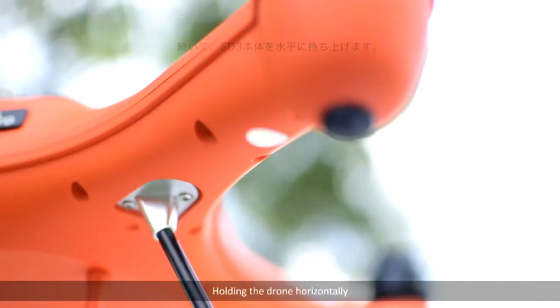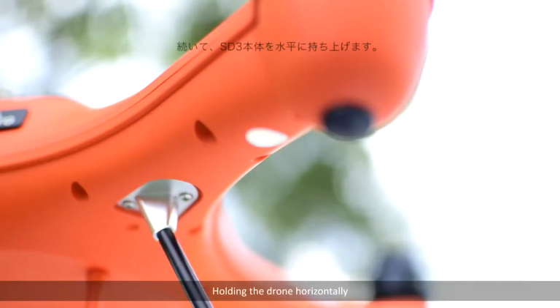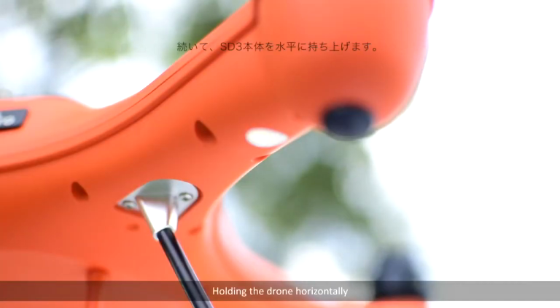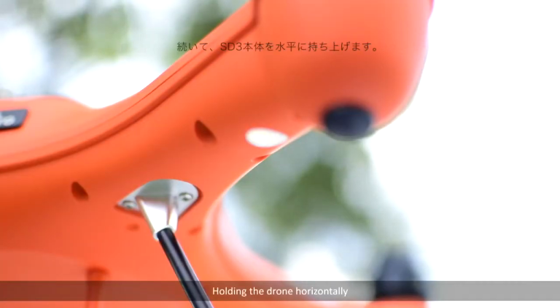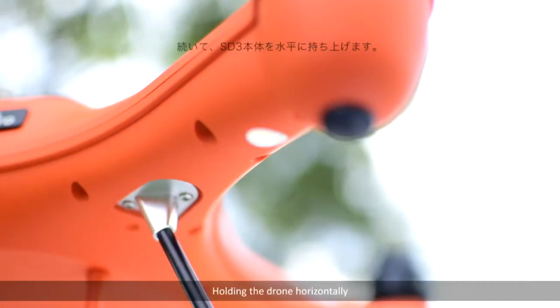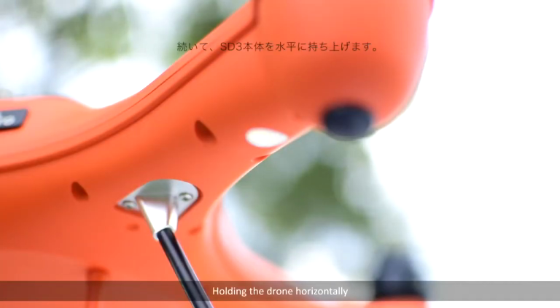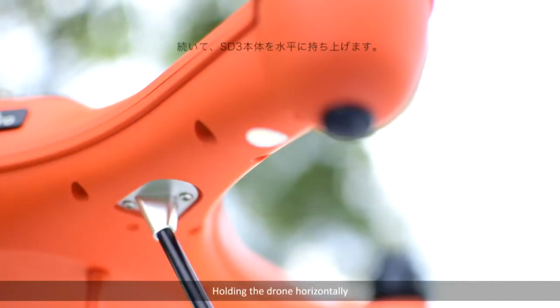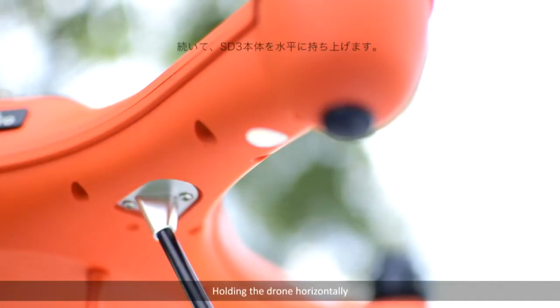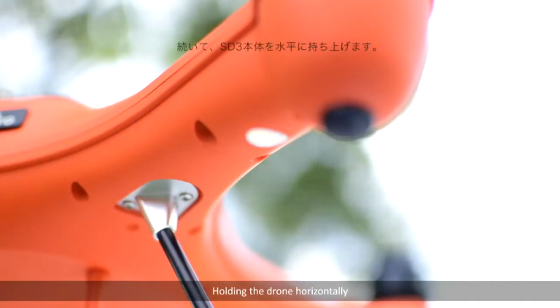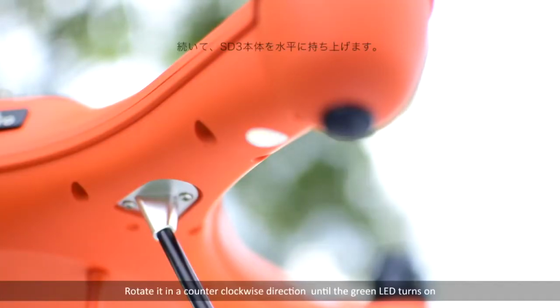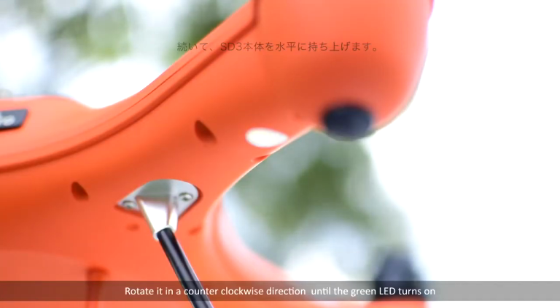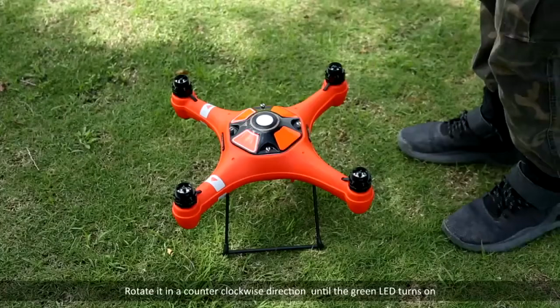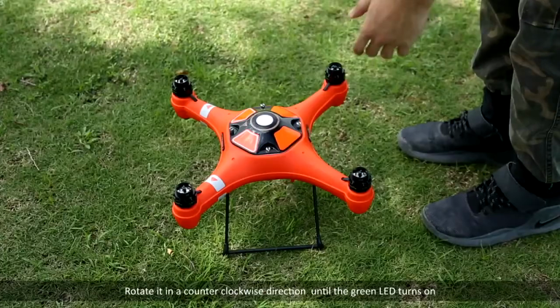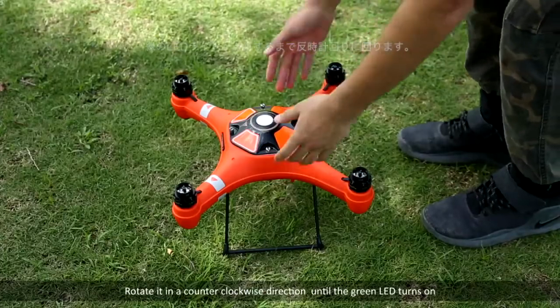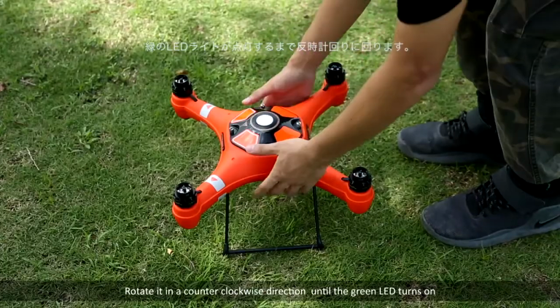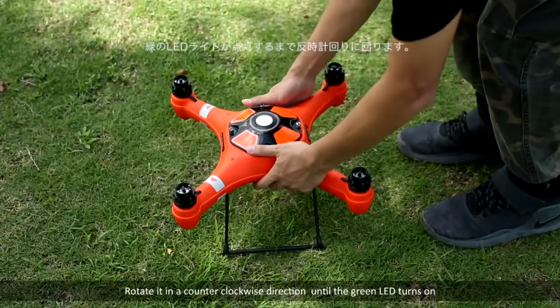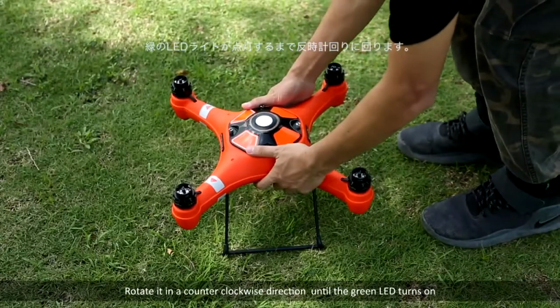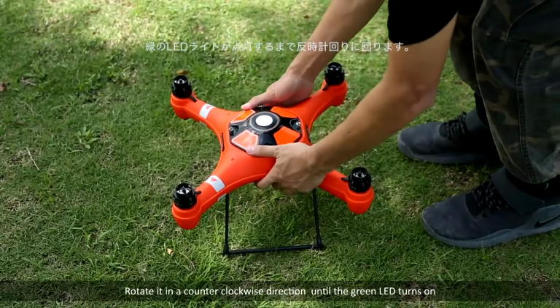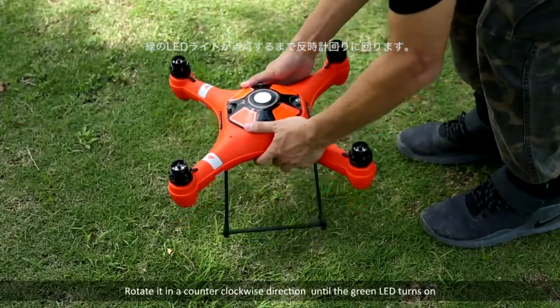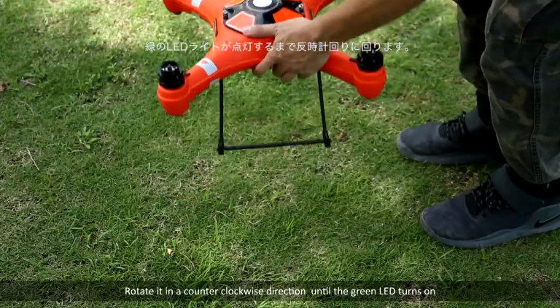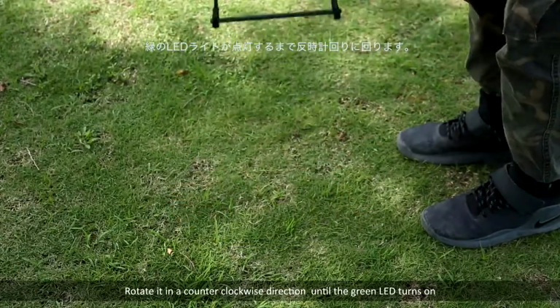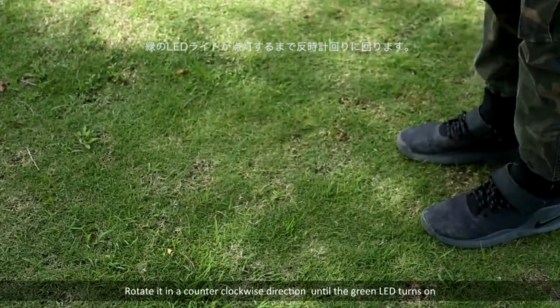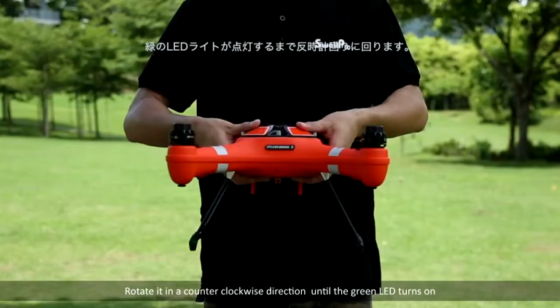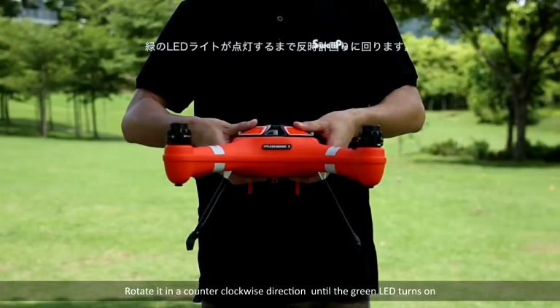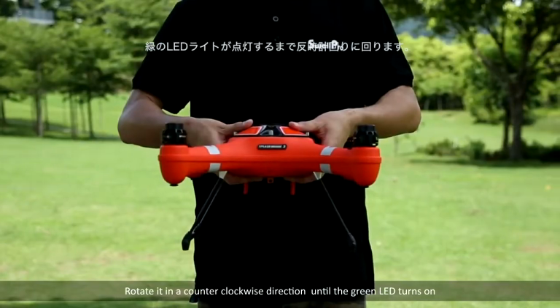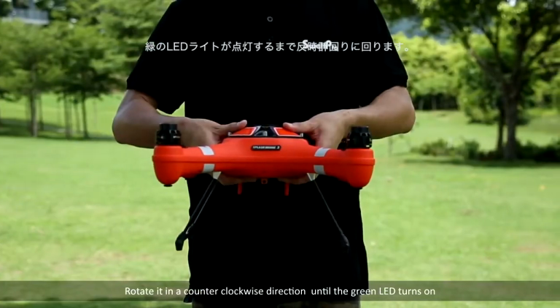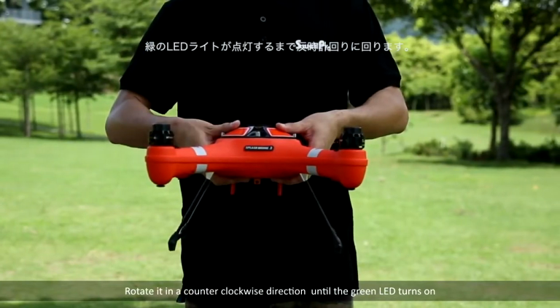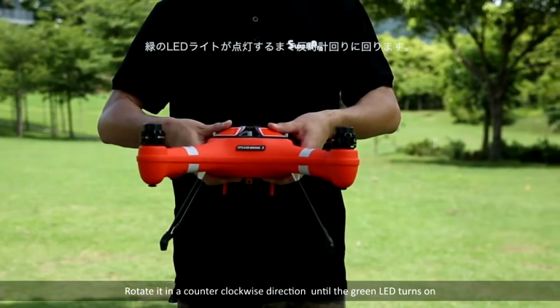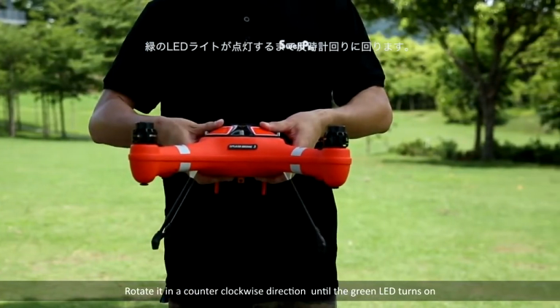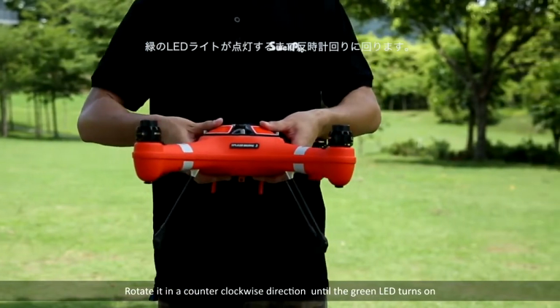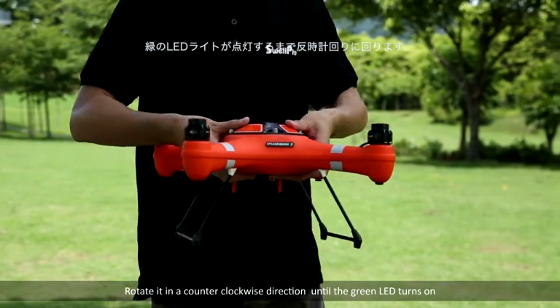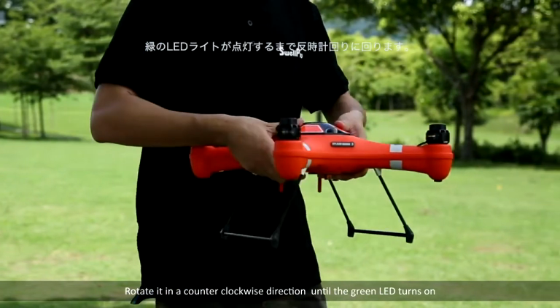Holding the drone horizontally, rotate it in a counter-clockwise direction until the green LED turns on.